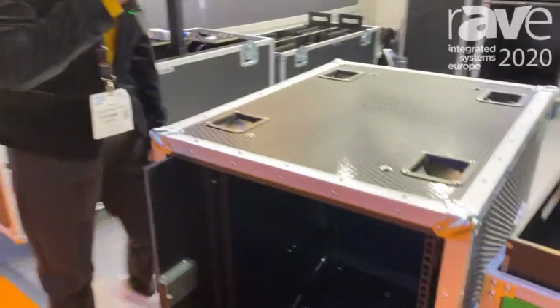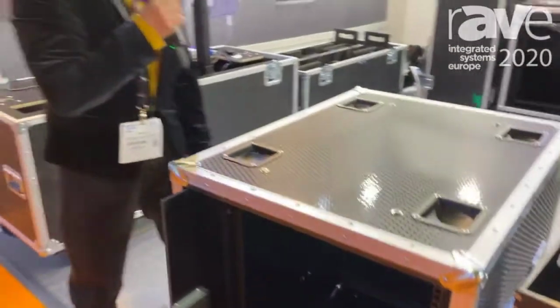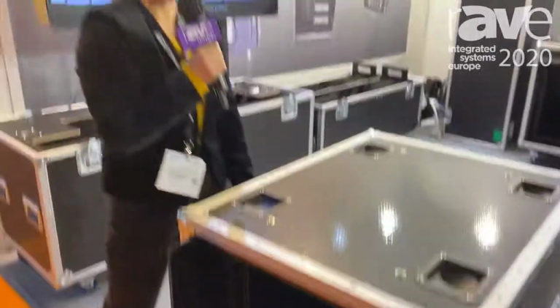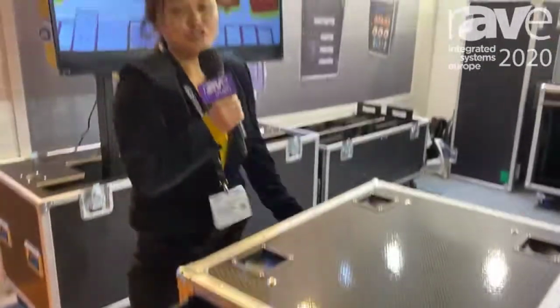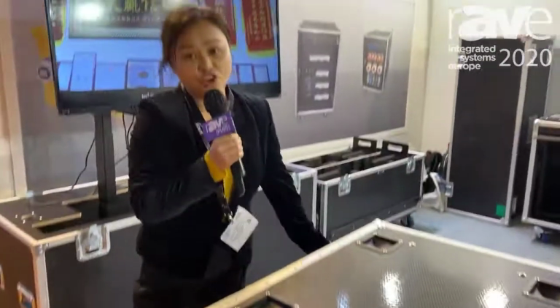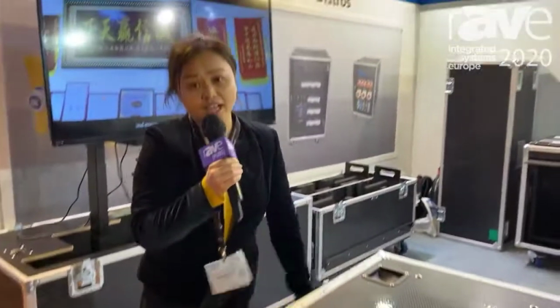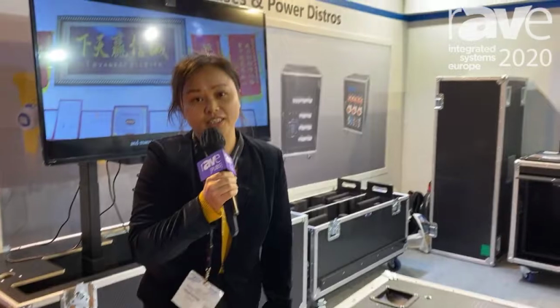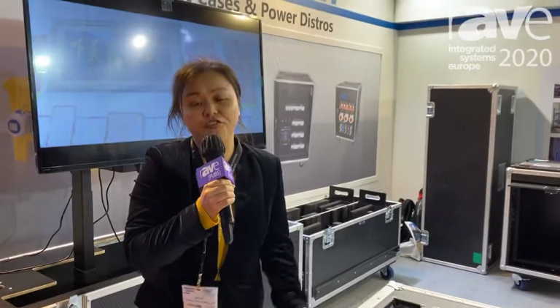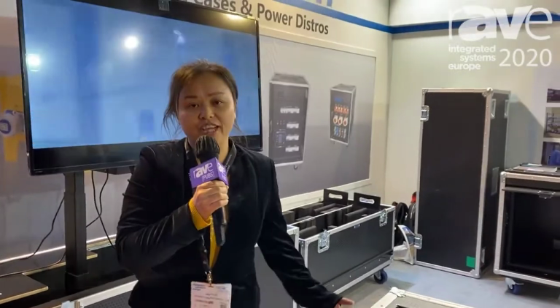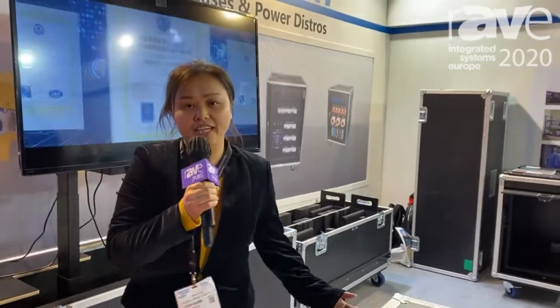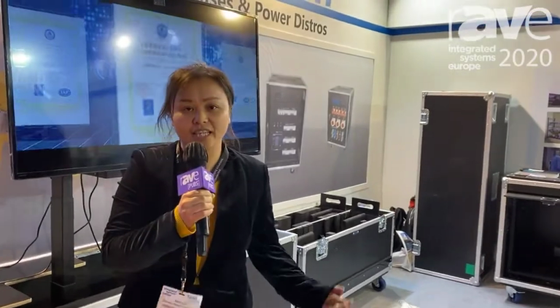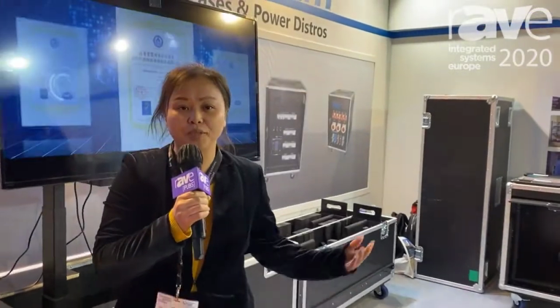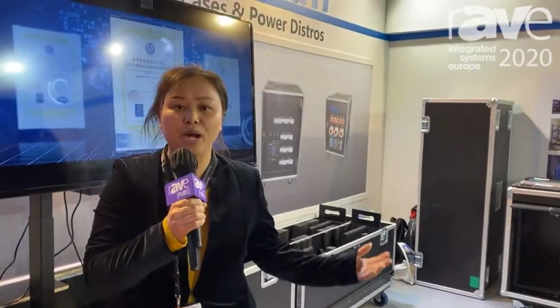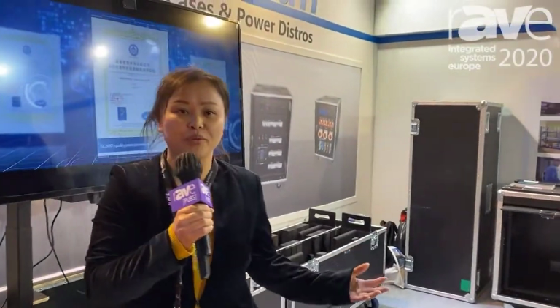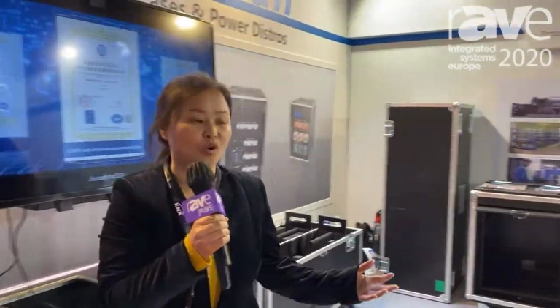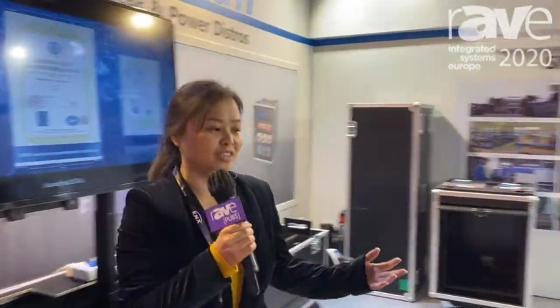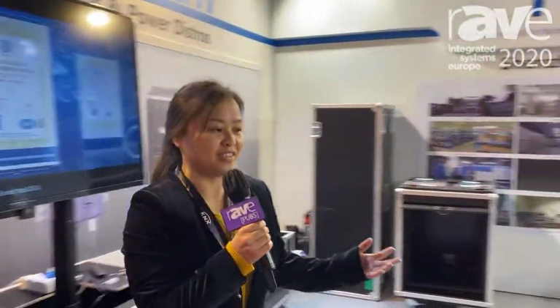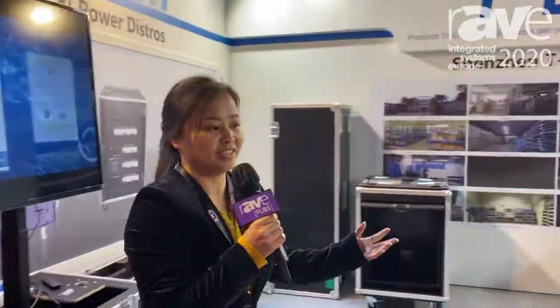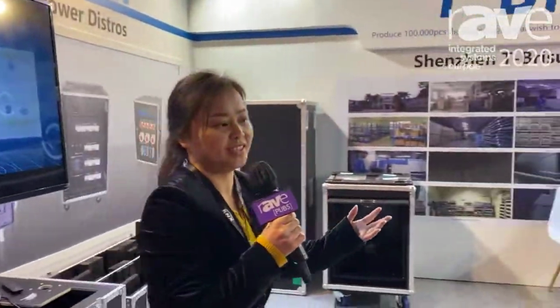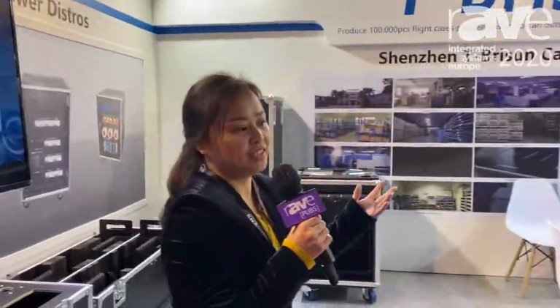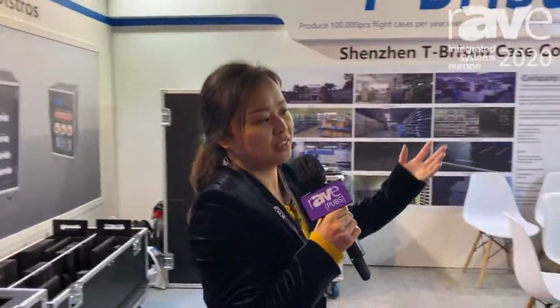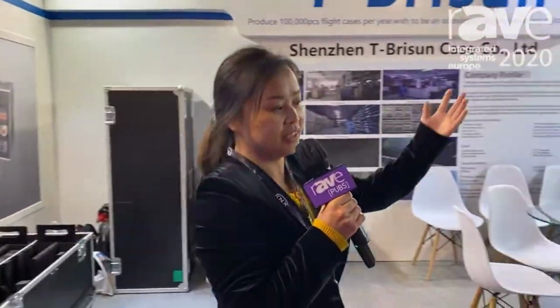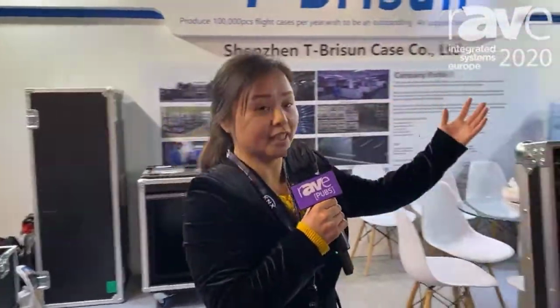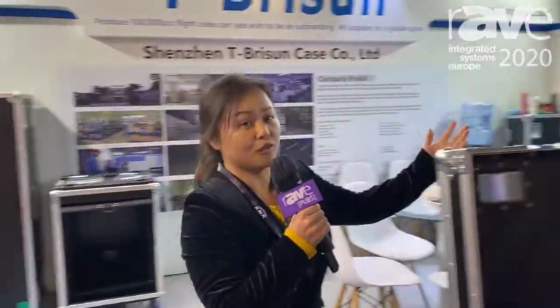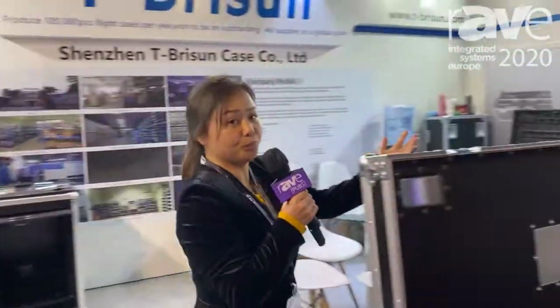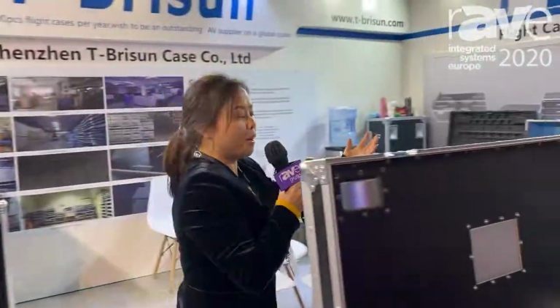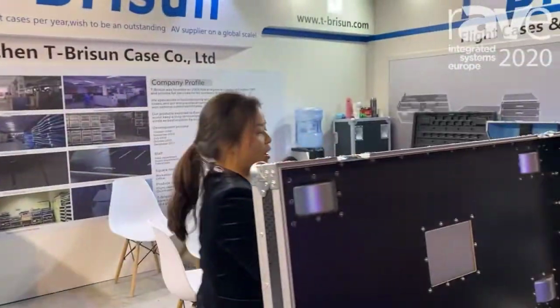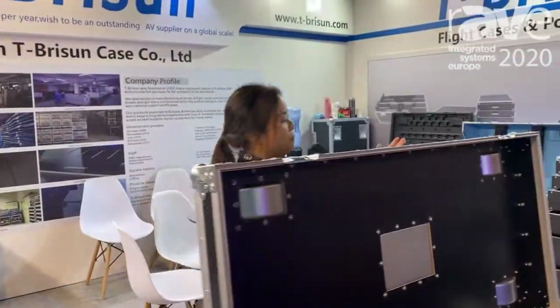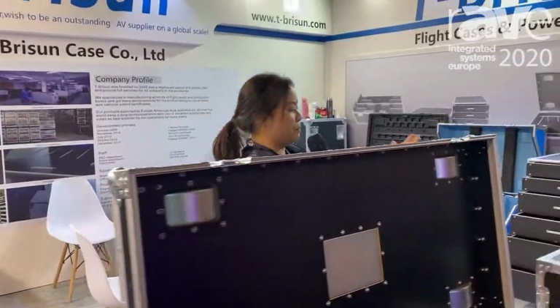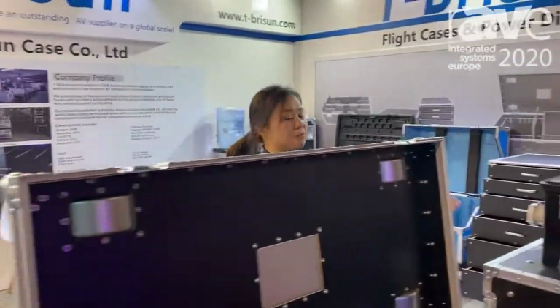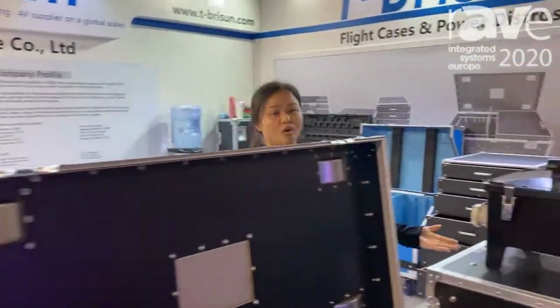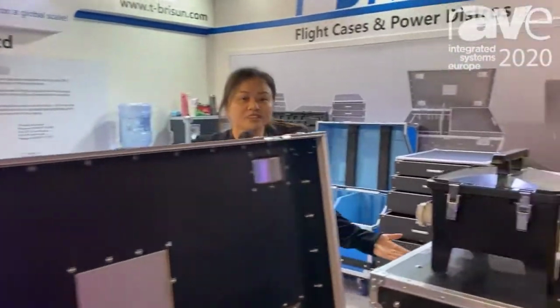I'll showcase the fly case and the Powerbox. This is our Powerbox.